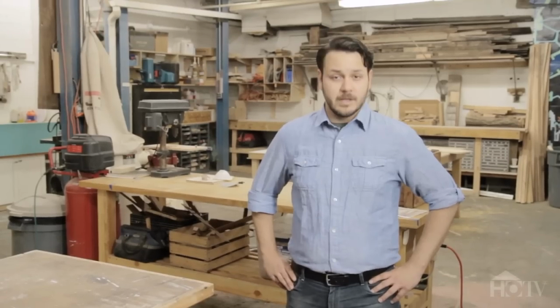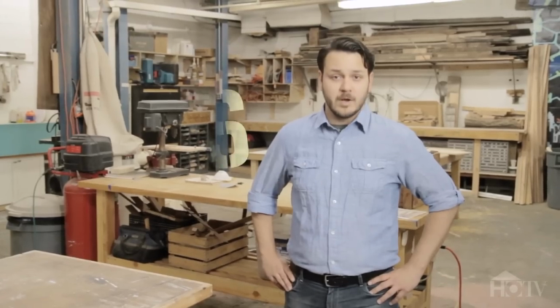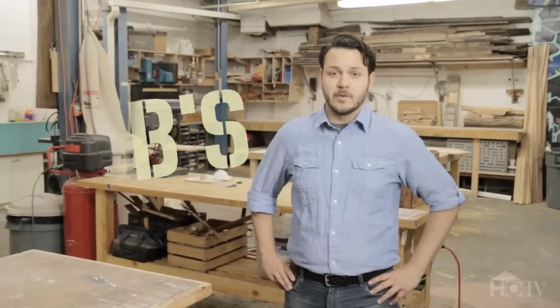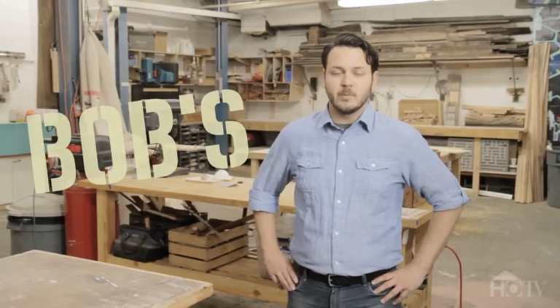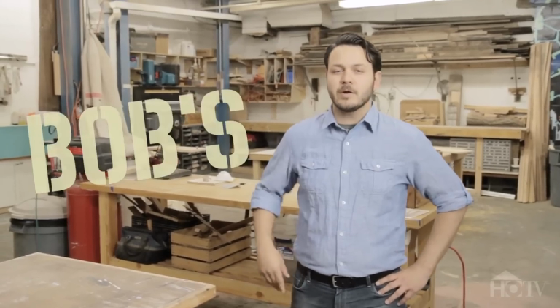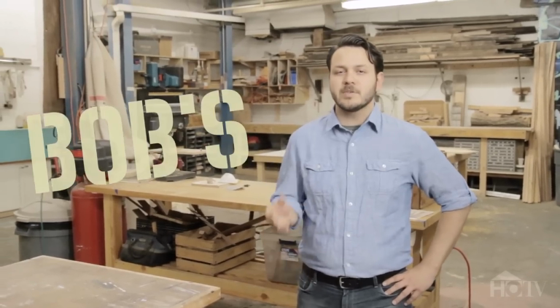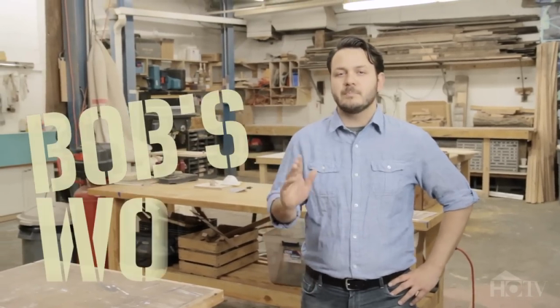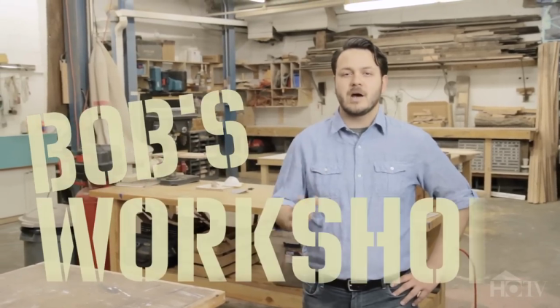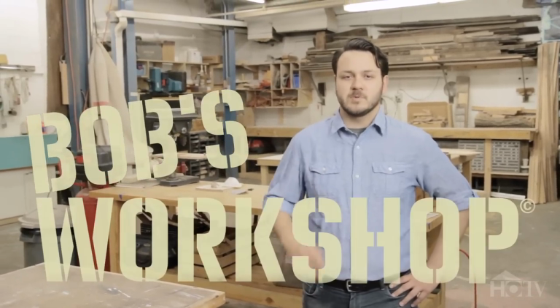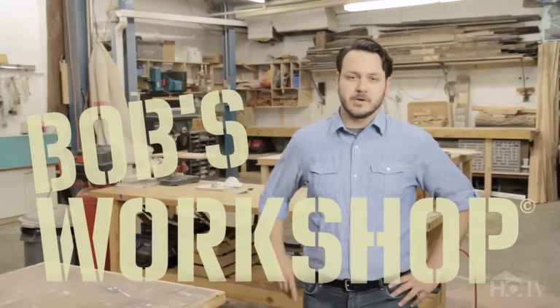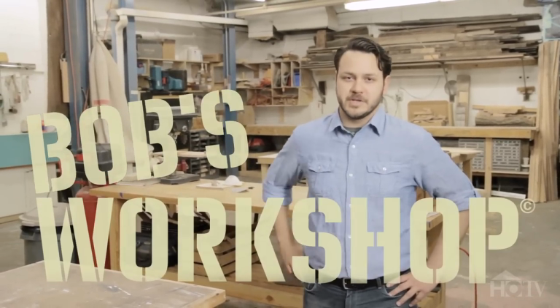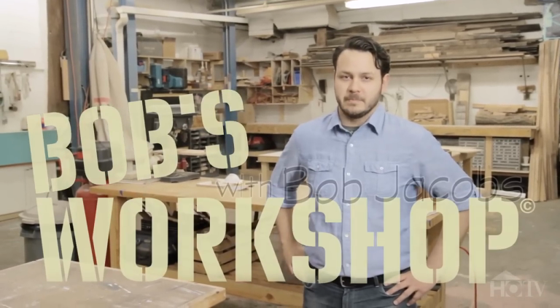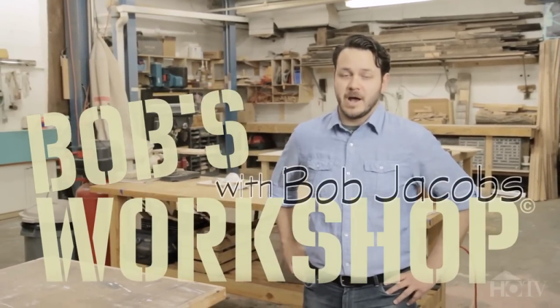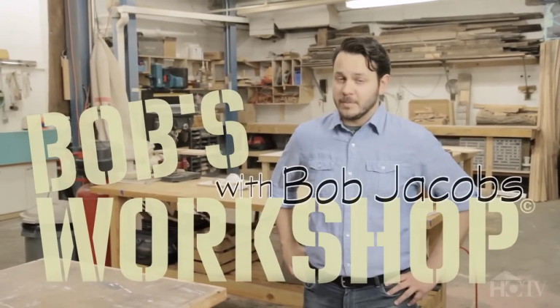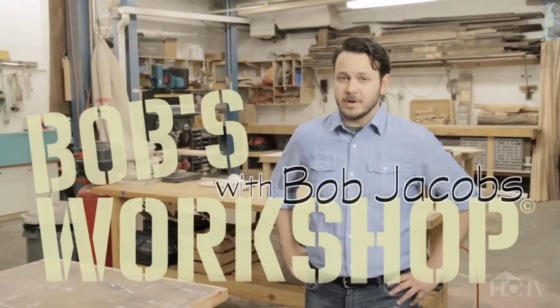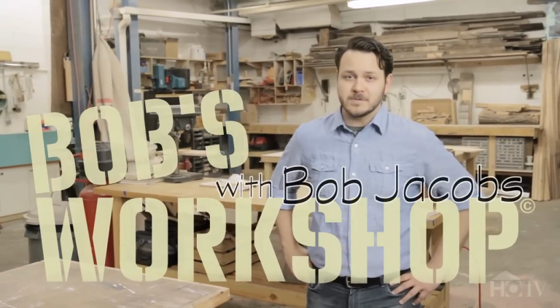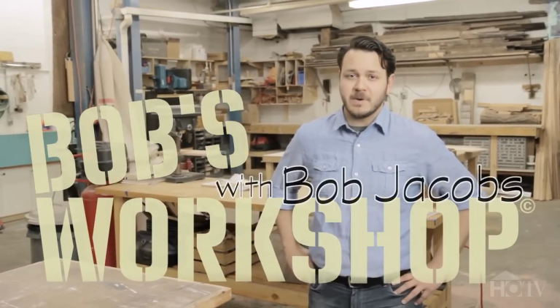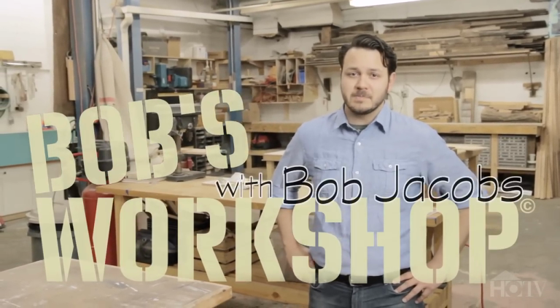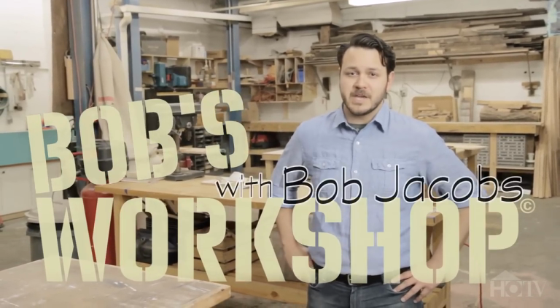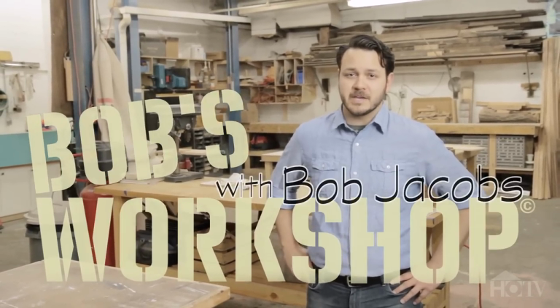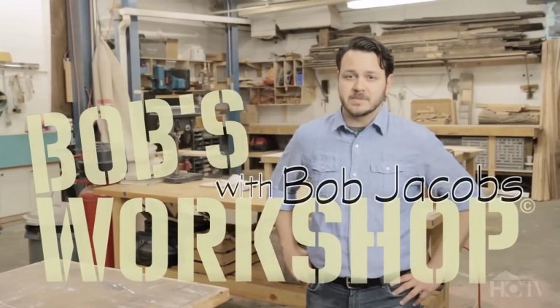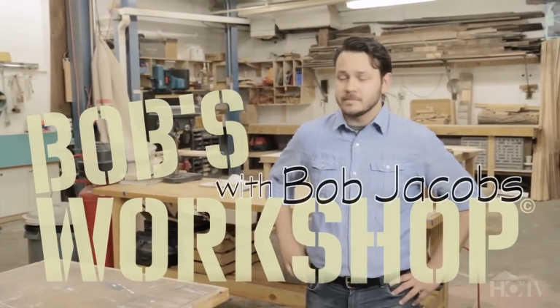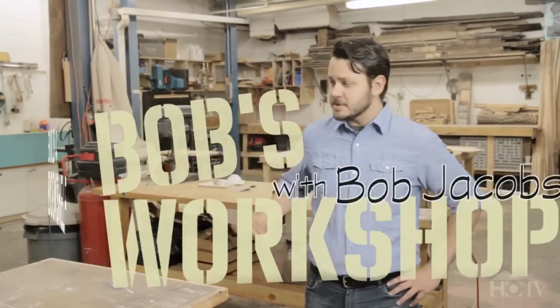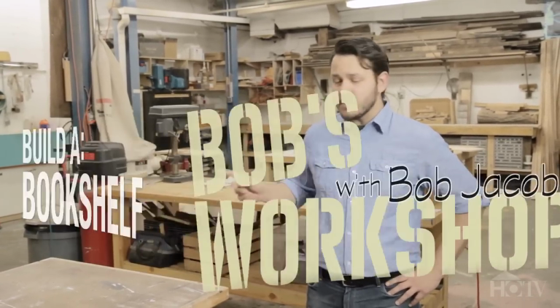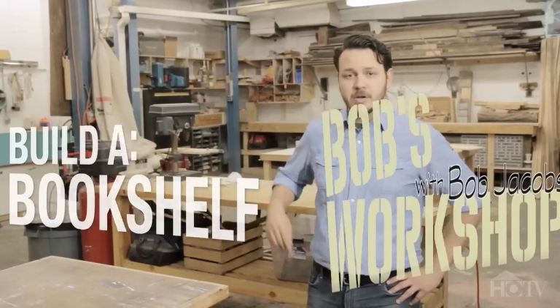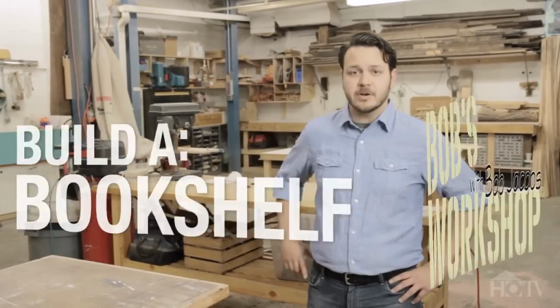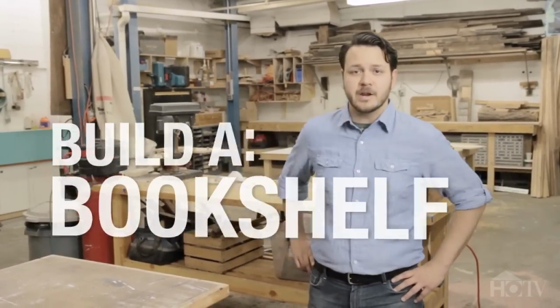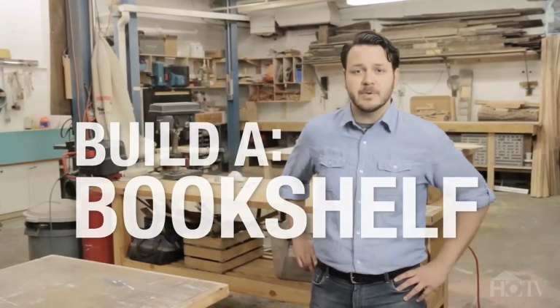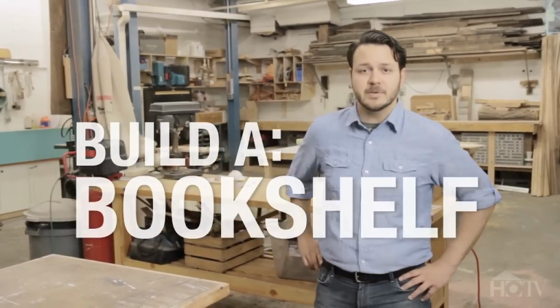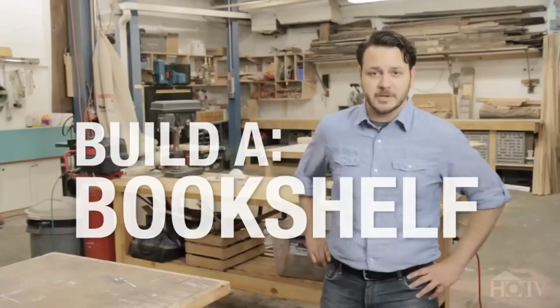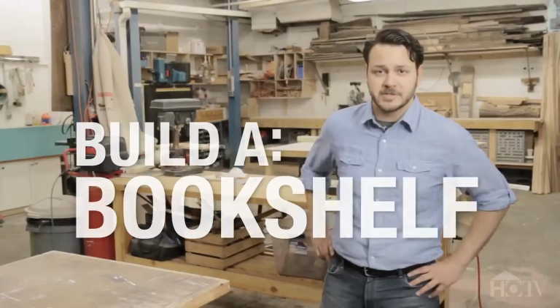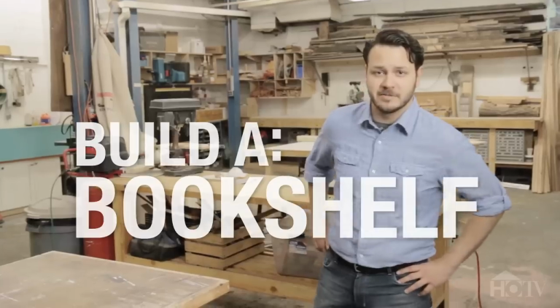Hello, and welcome to Bob's Workshop. I'm your host, Bob Jacobs. Today we're going to learn how to build a bookshelf.